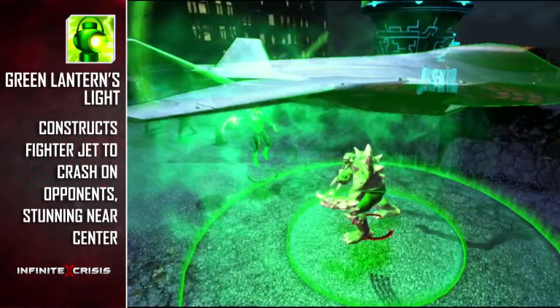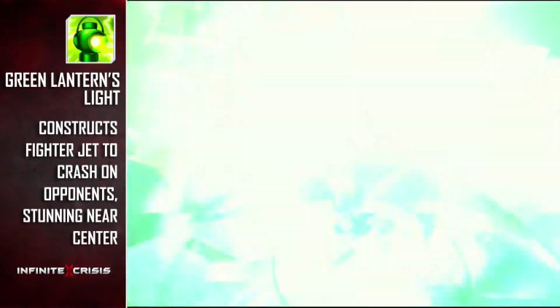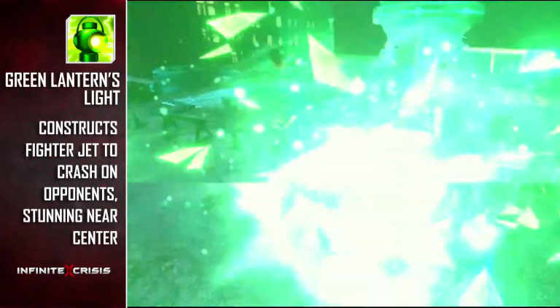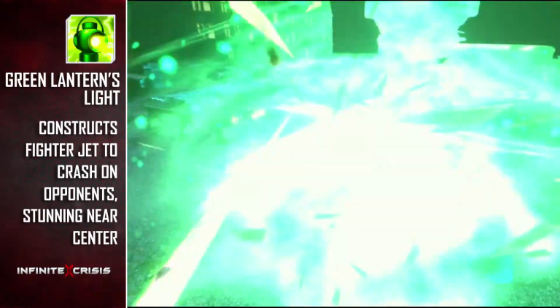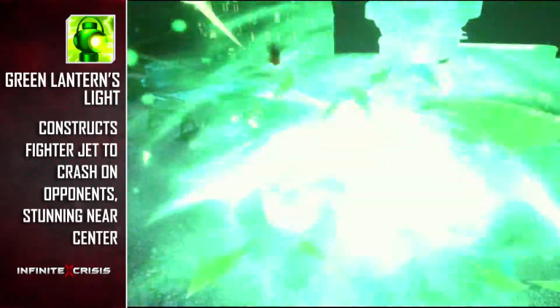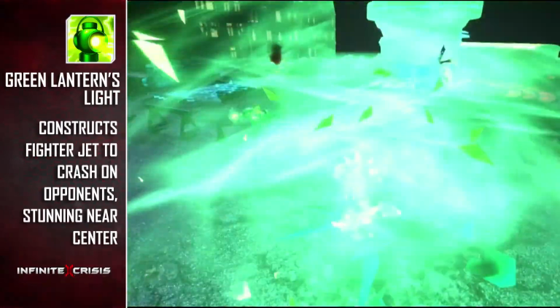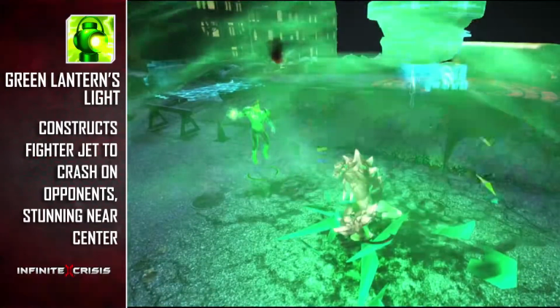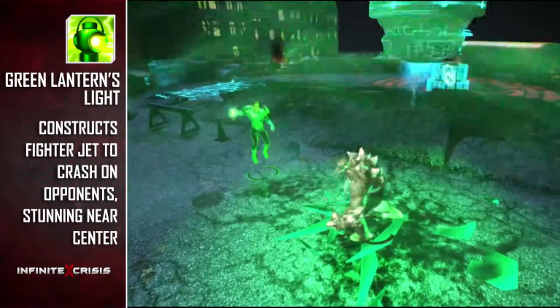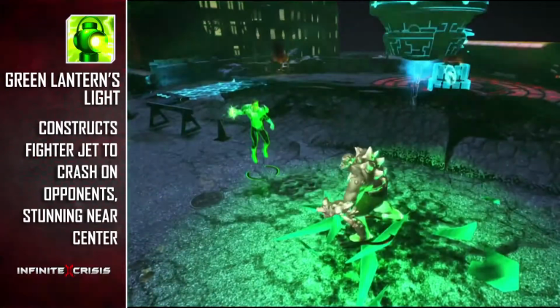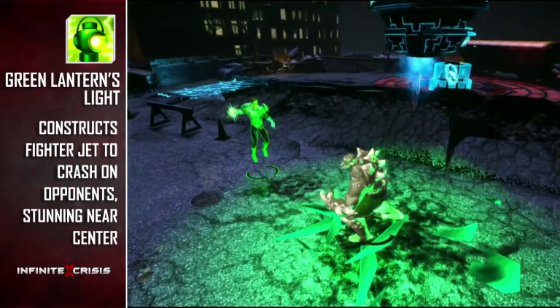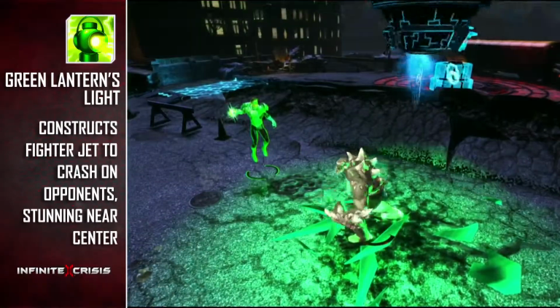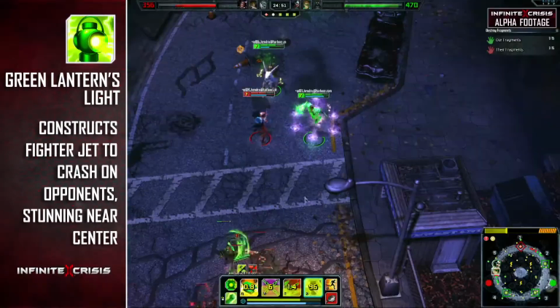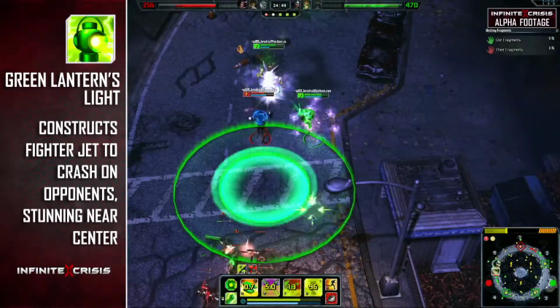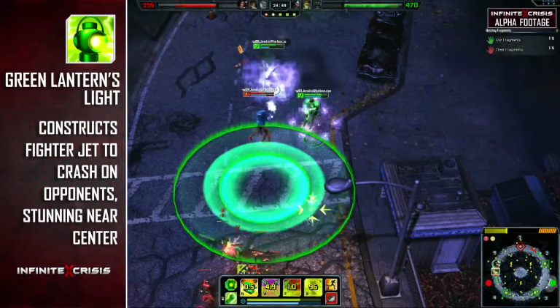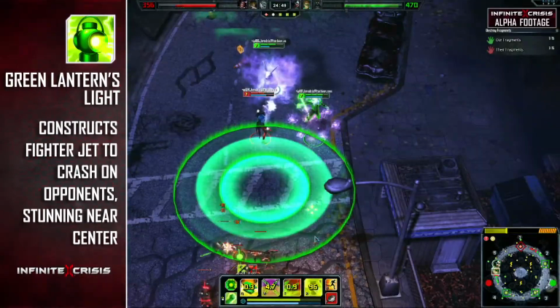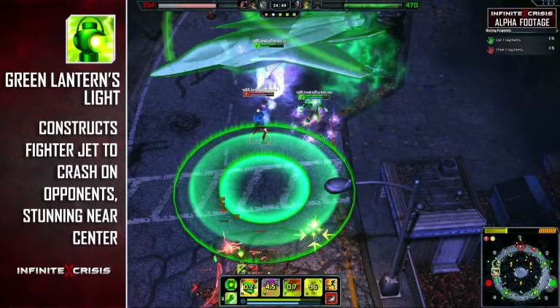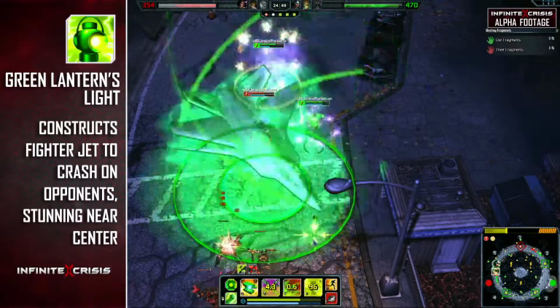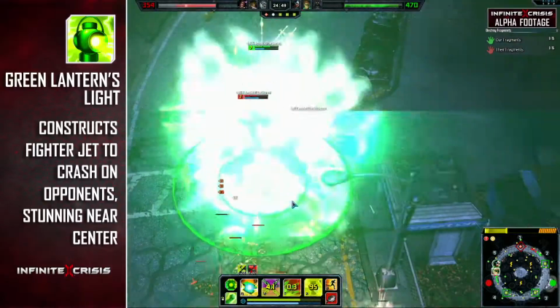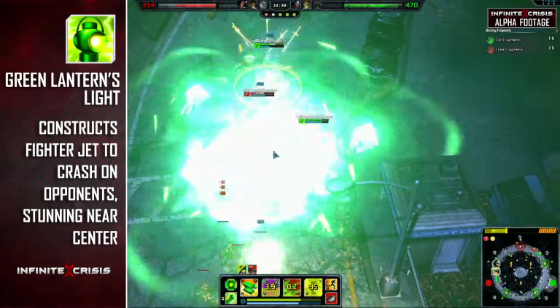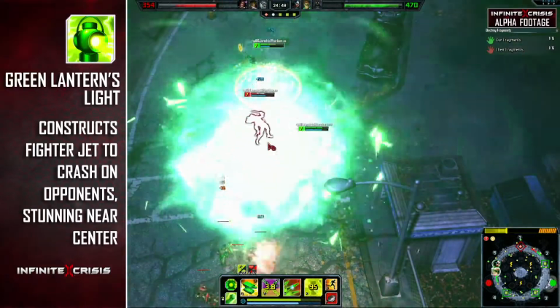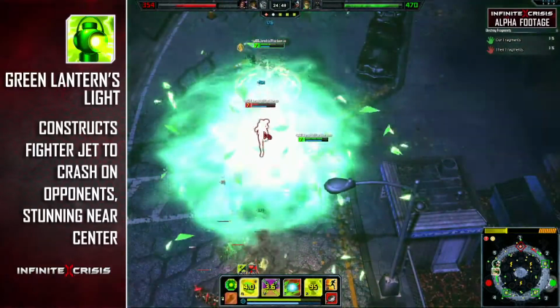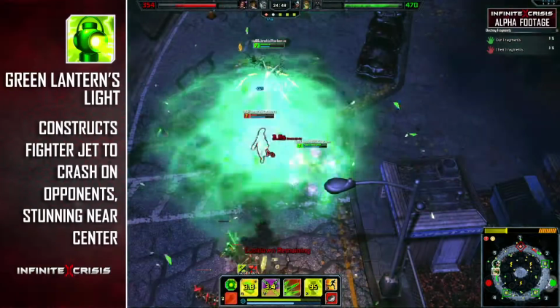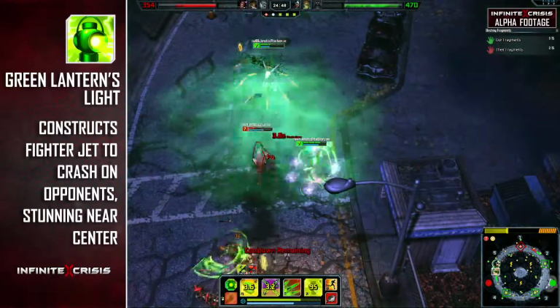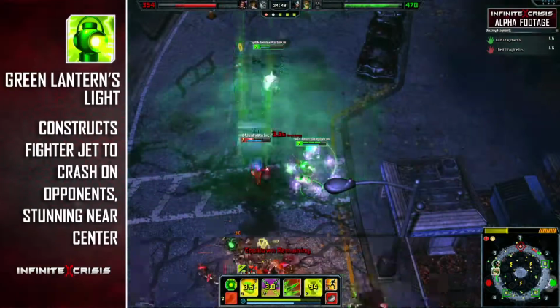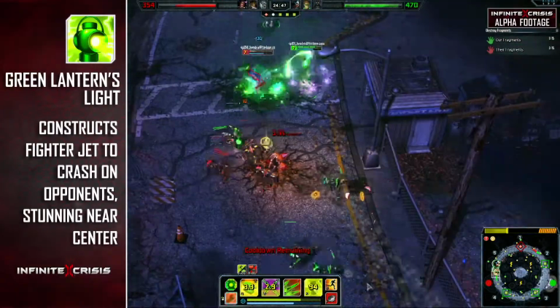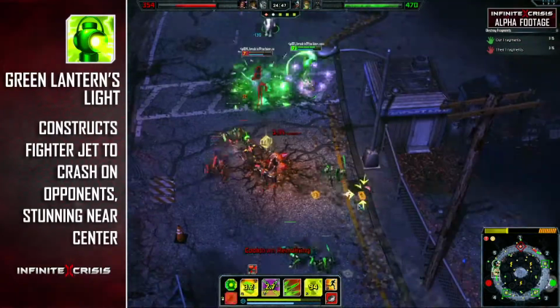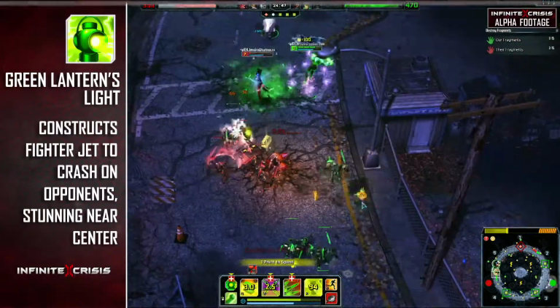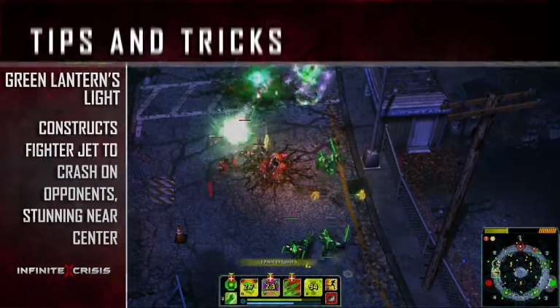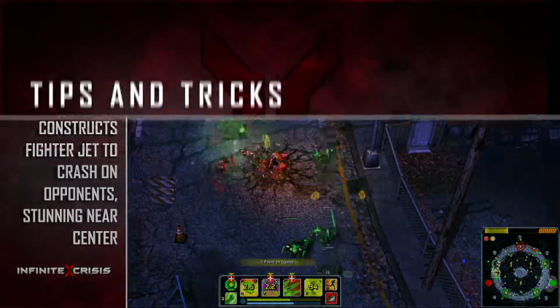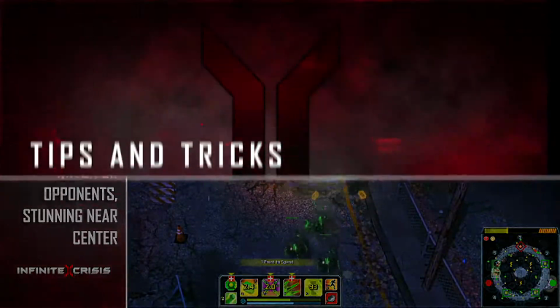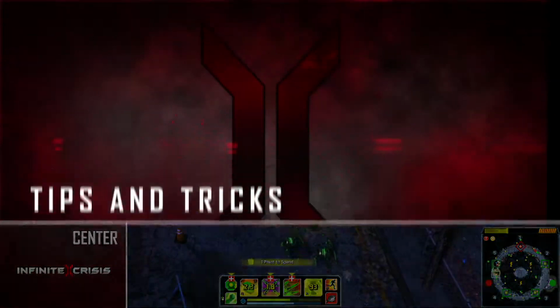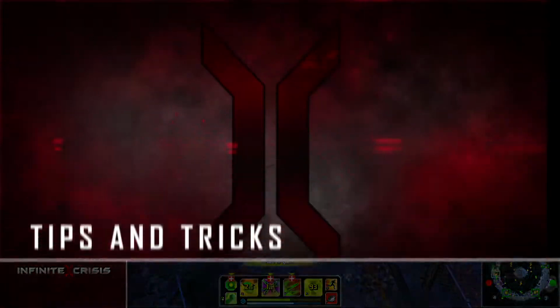Green Lantern's Light is your haymaker as you create a fighter jet to come crashing onto the battlefield, dealing massive amounts of damage in teamfights, as well as stunning enemies caught in the center.